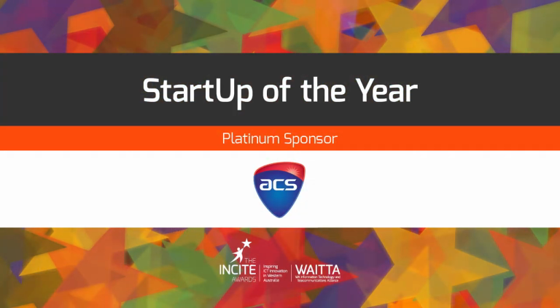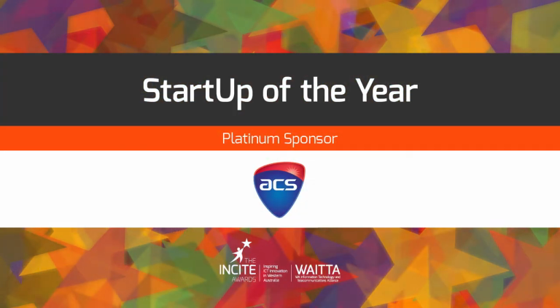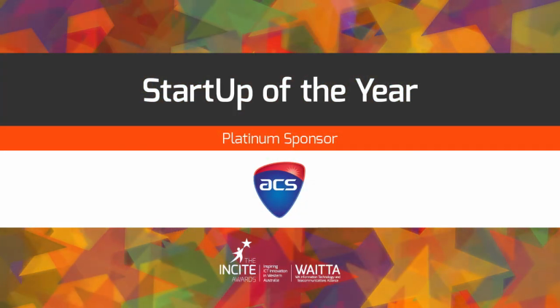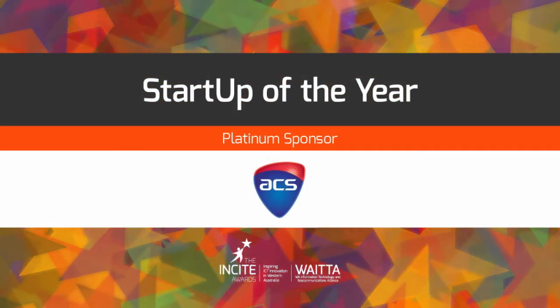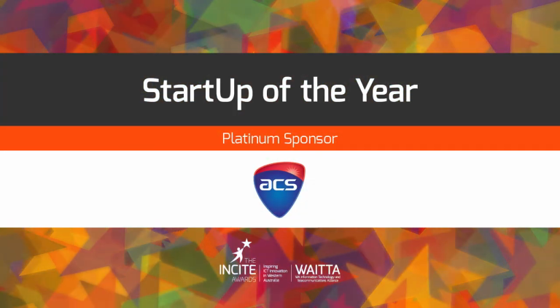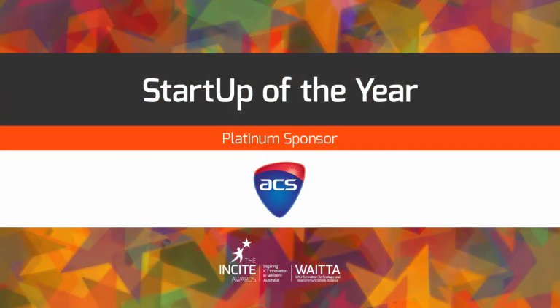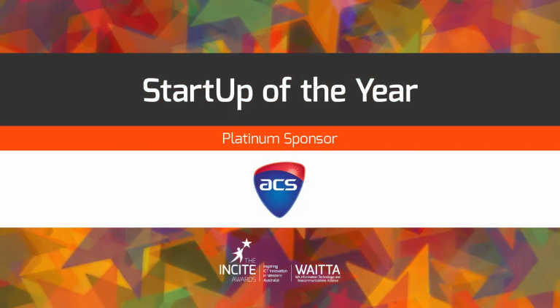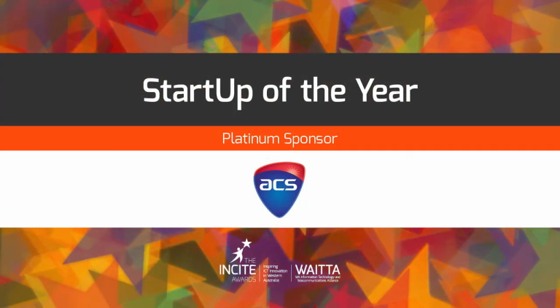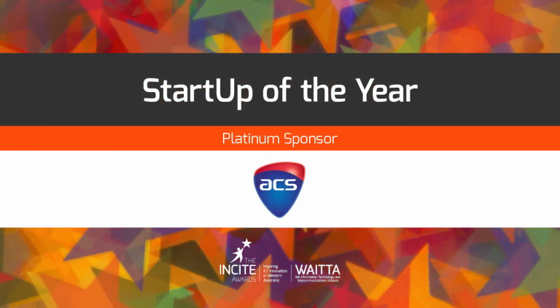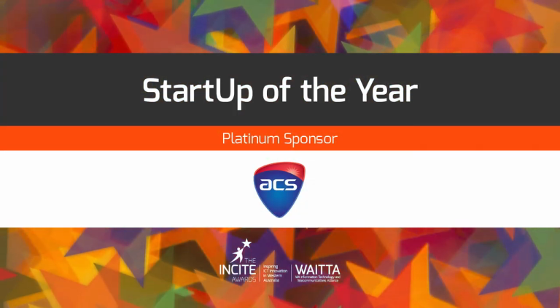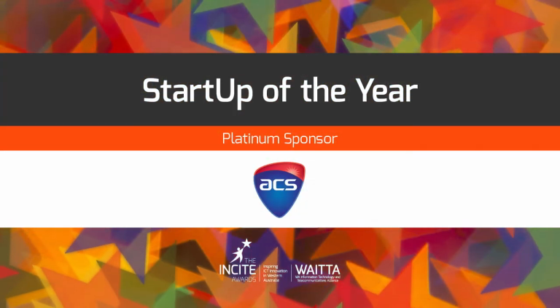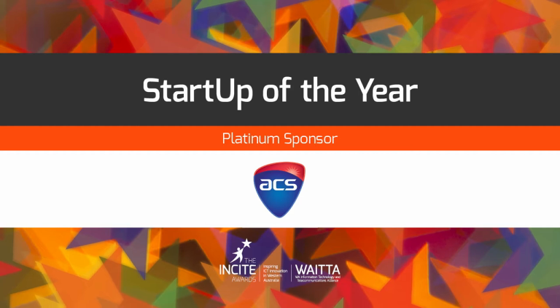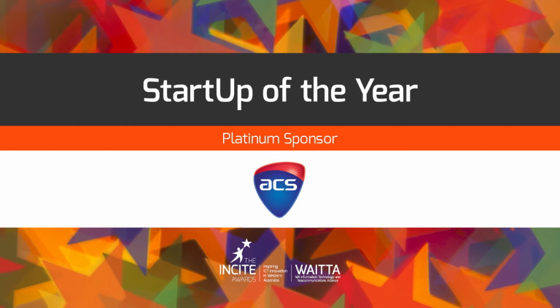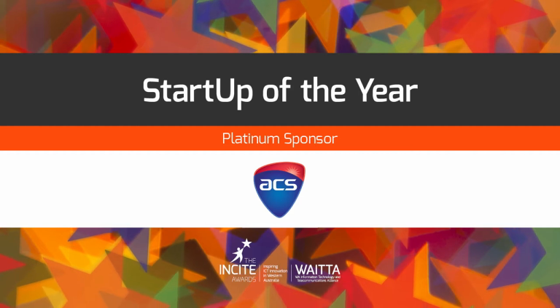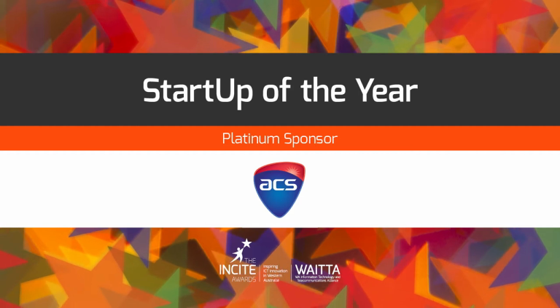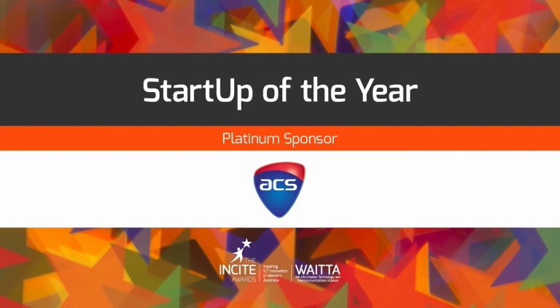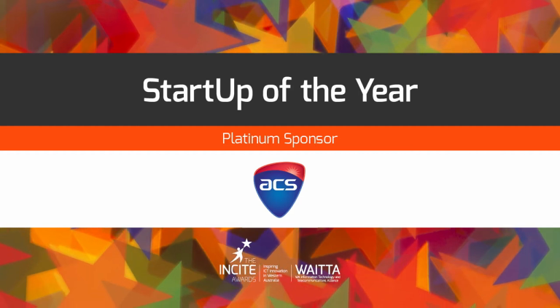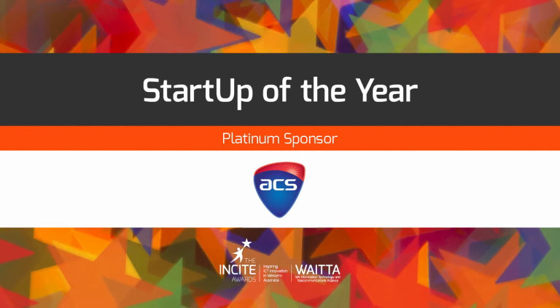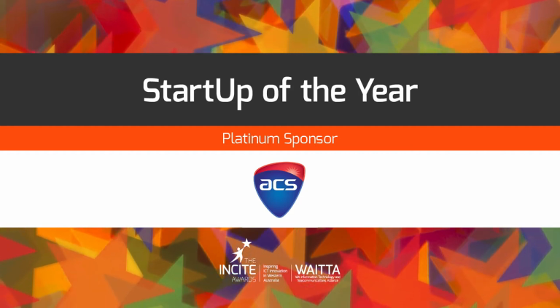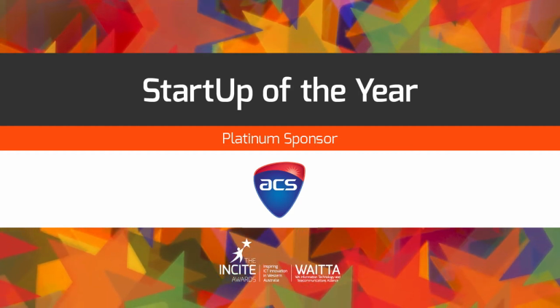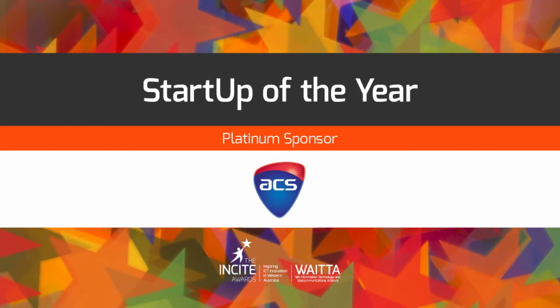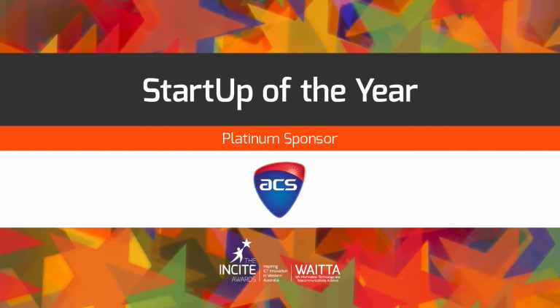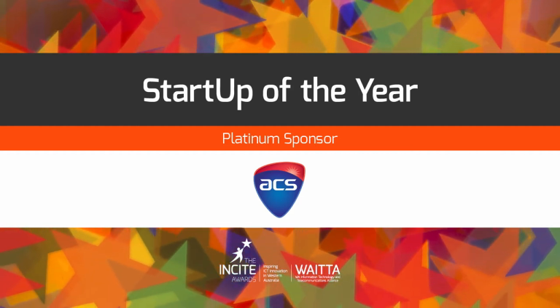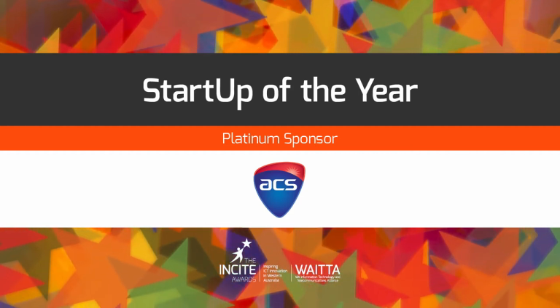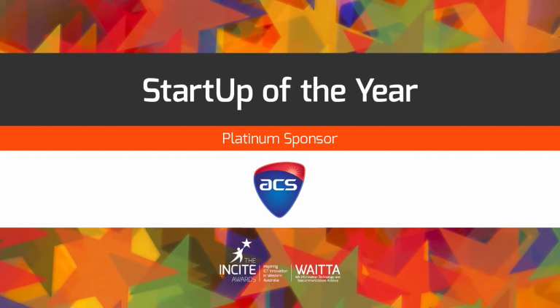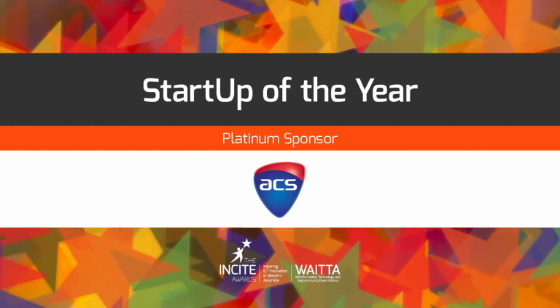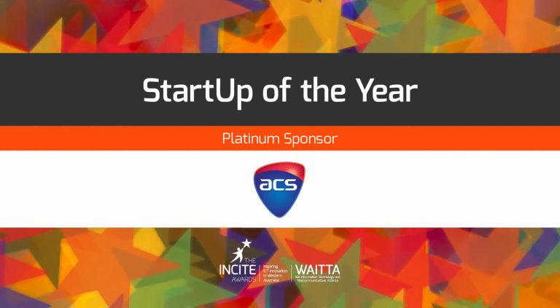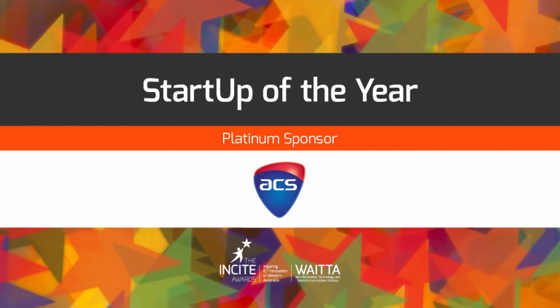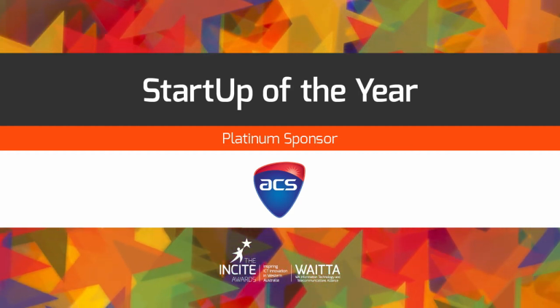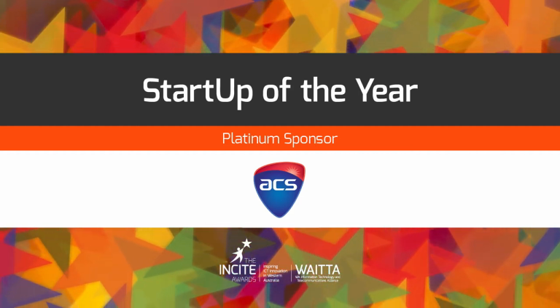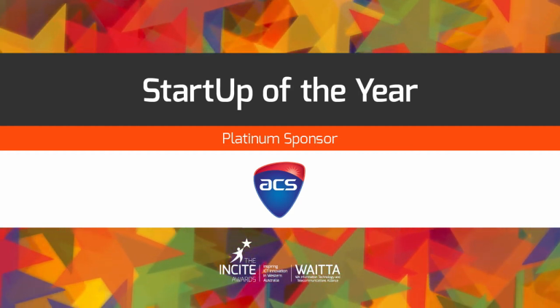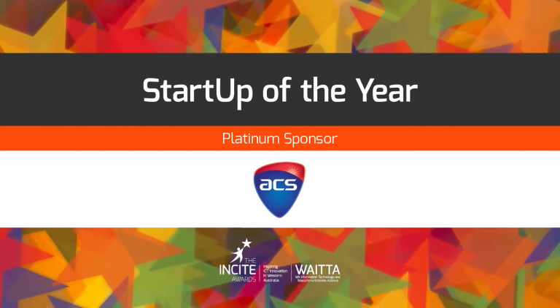We now cross to our platinum sponsor, the Australian Computer Society, to announce the results for this award.